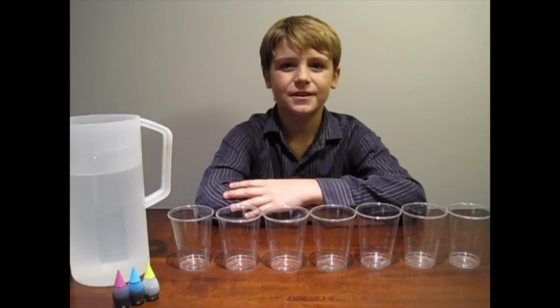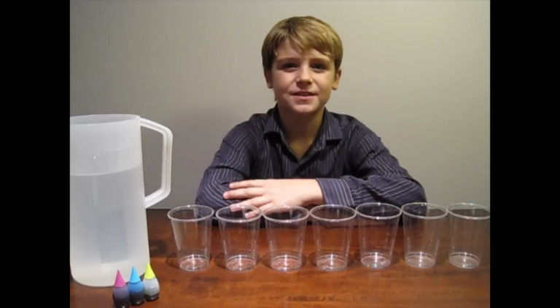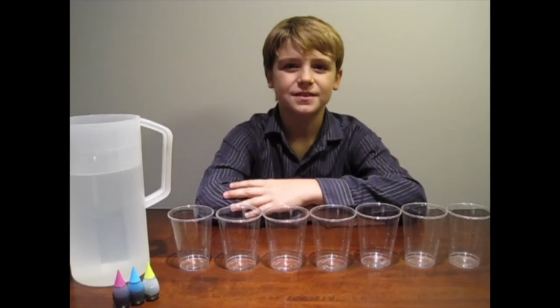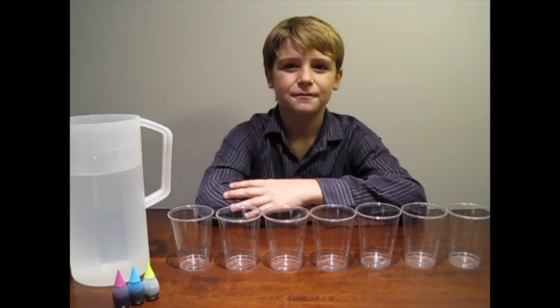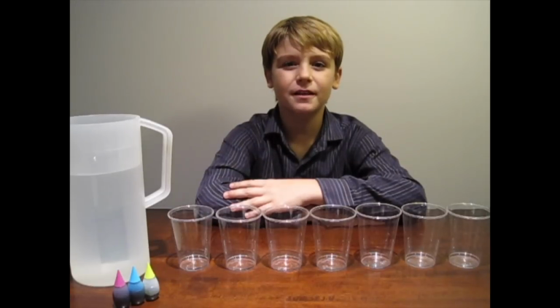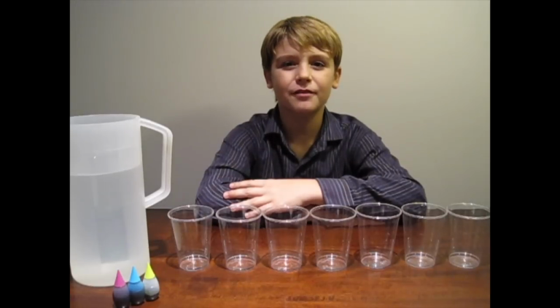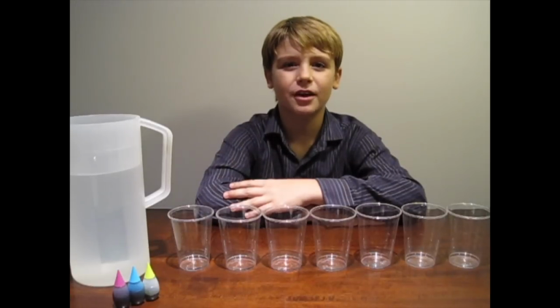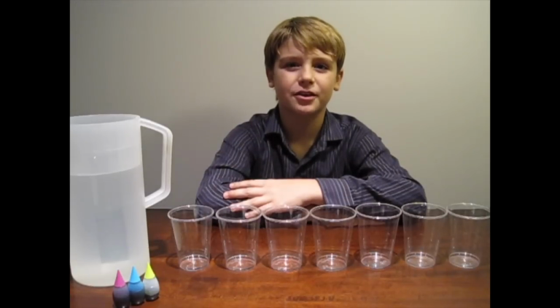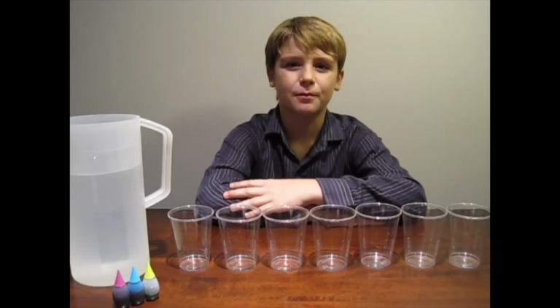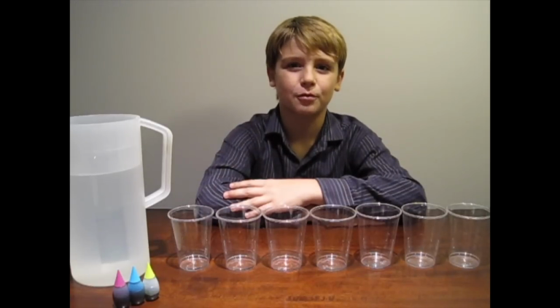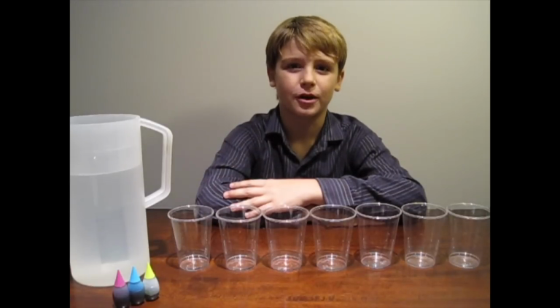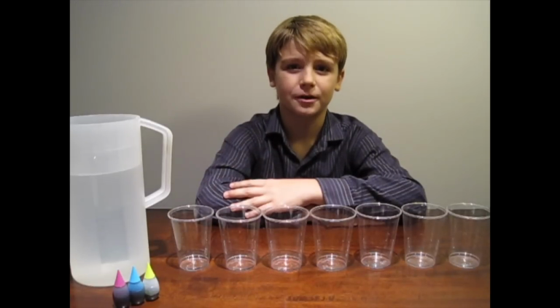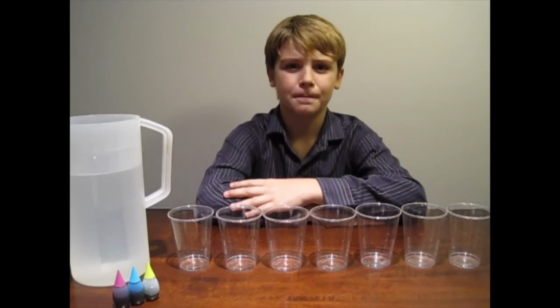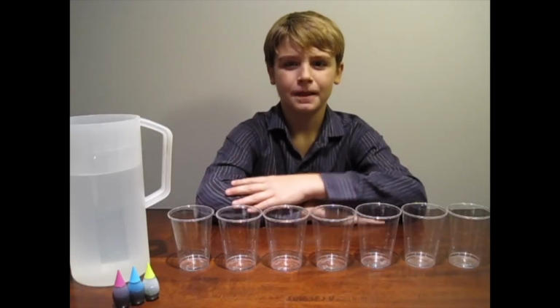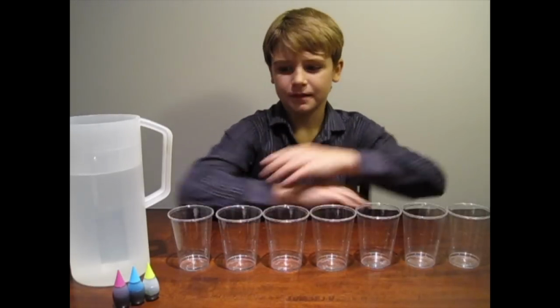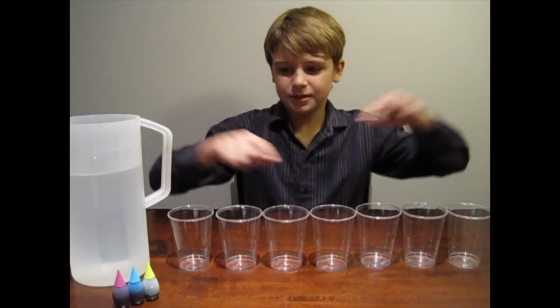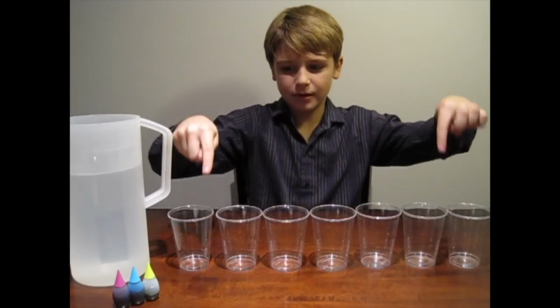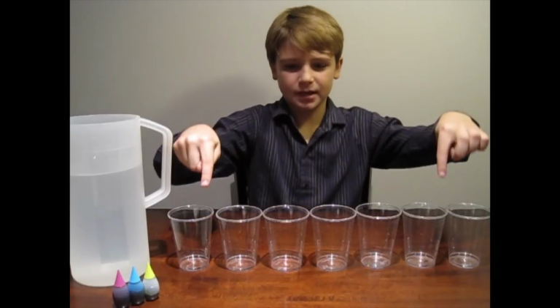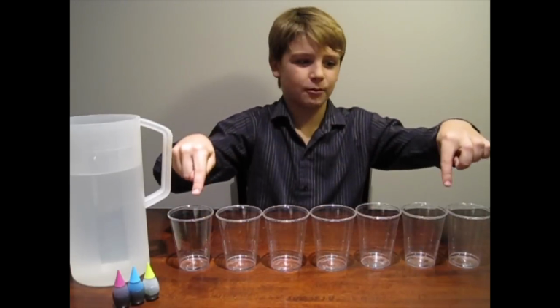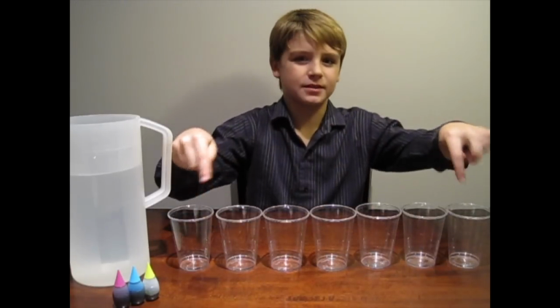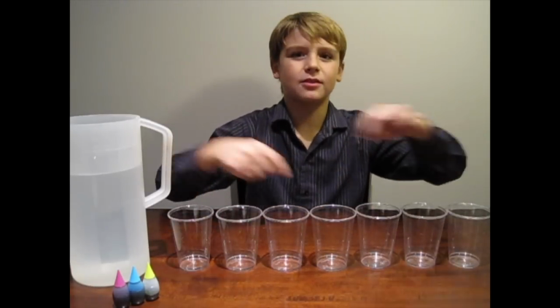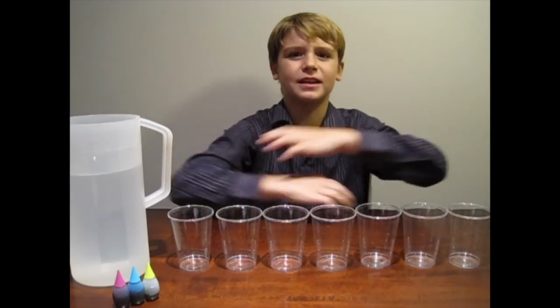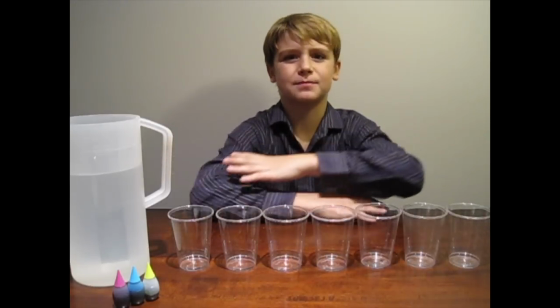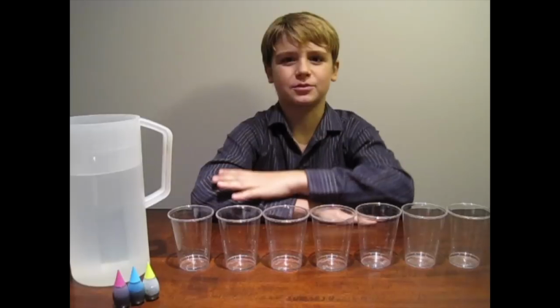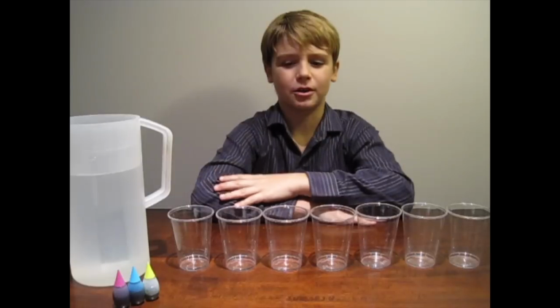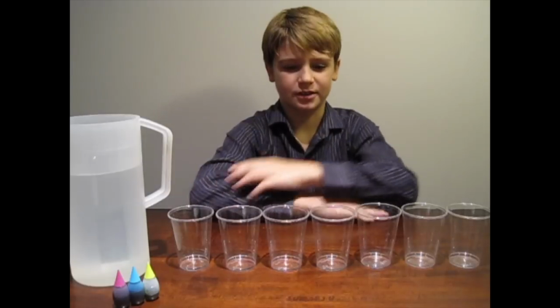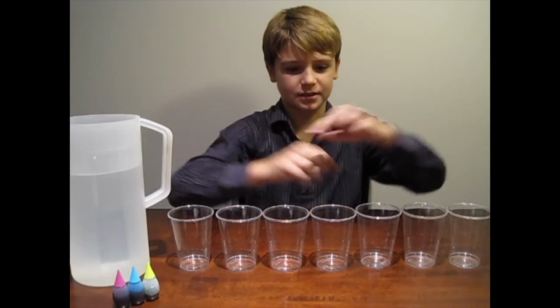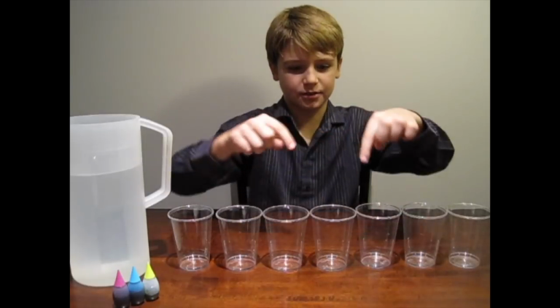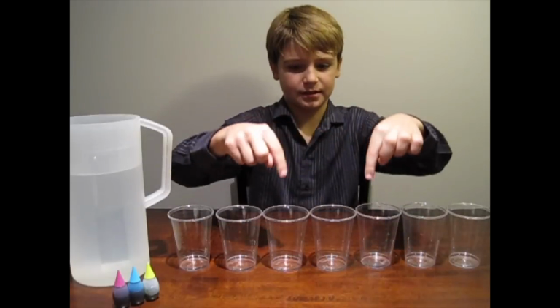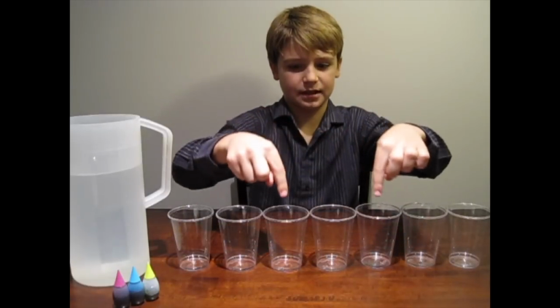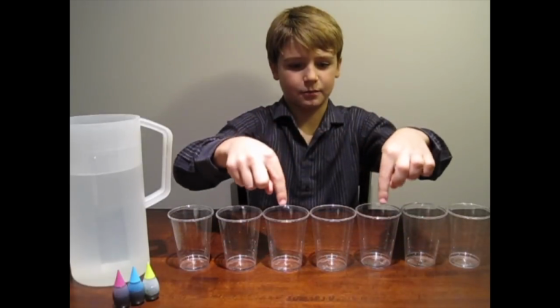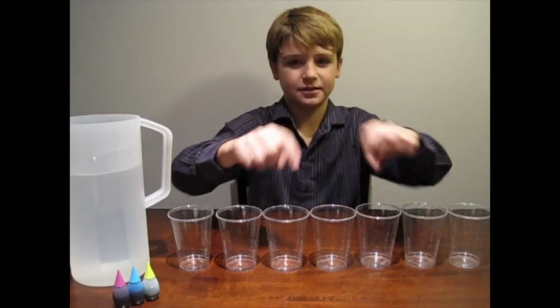First, fill every other cup with water. The two outside ones don't need as much water as the two inside ones.